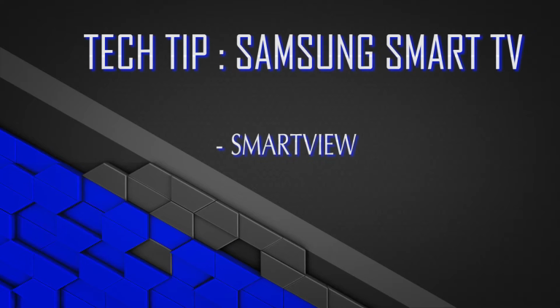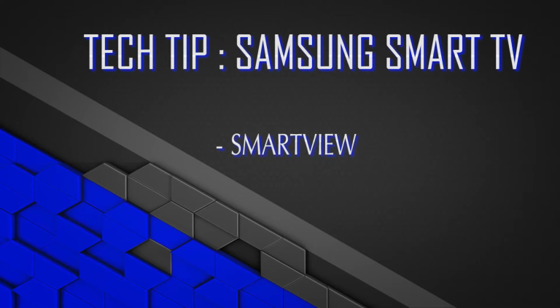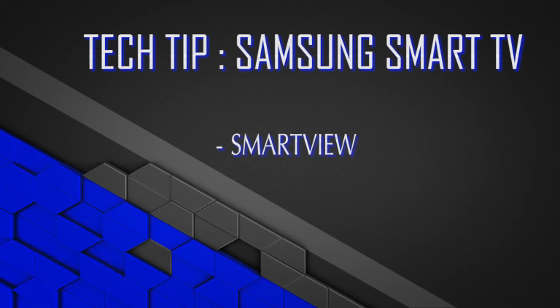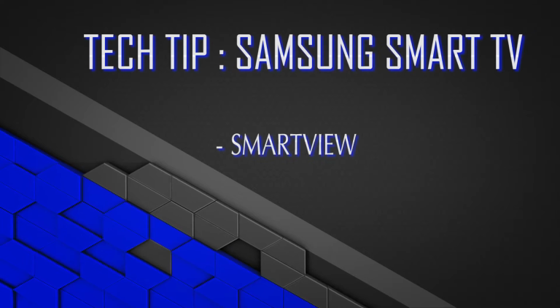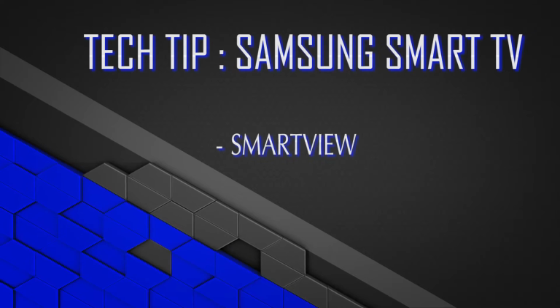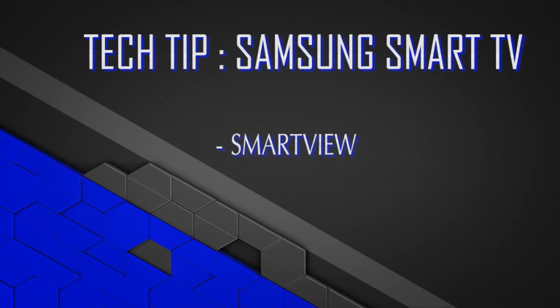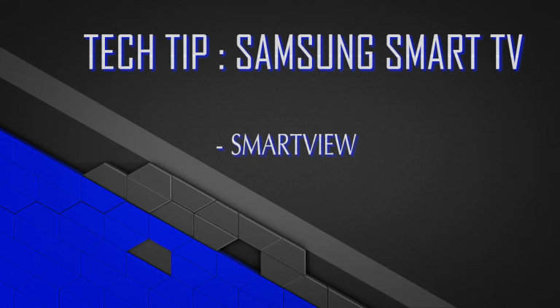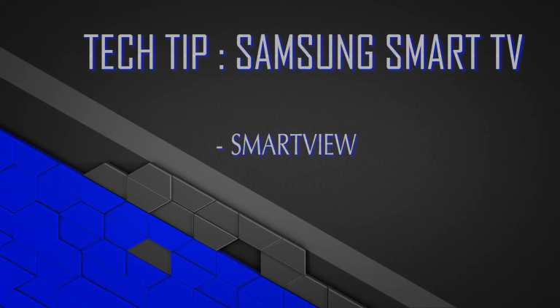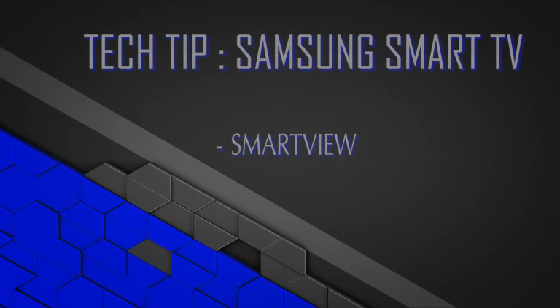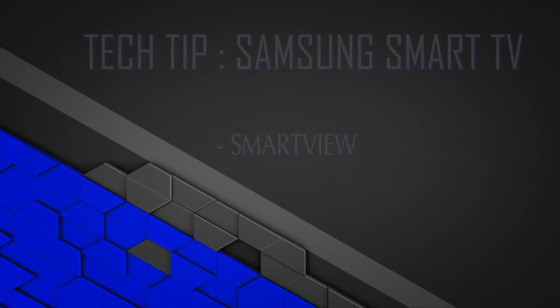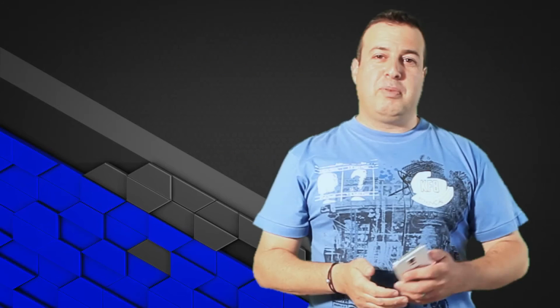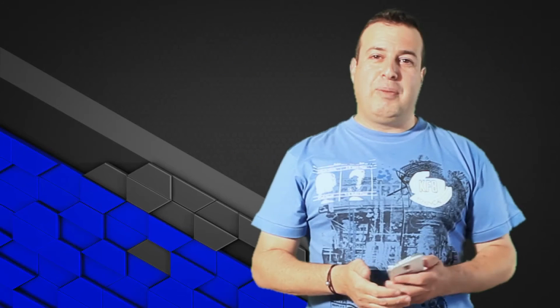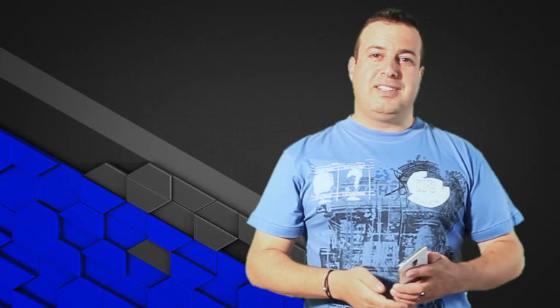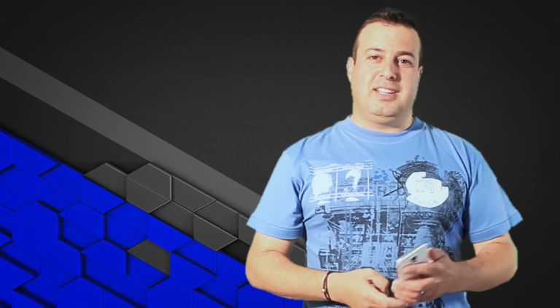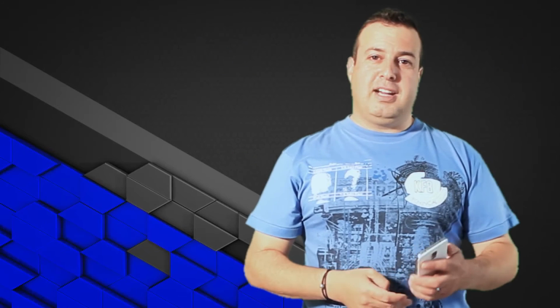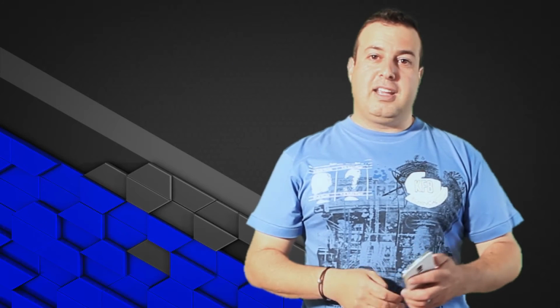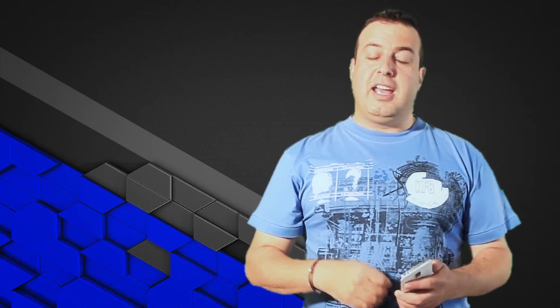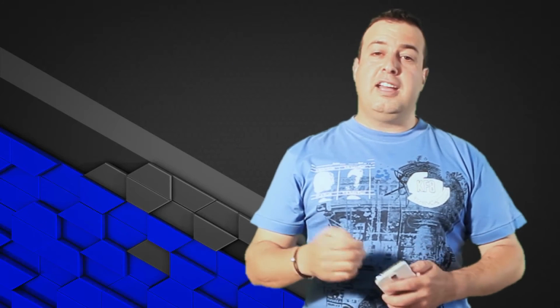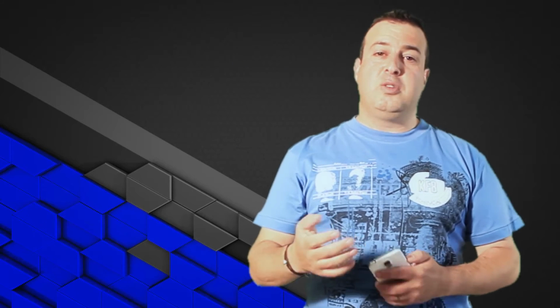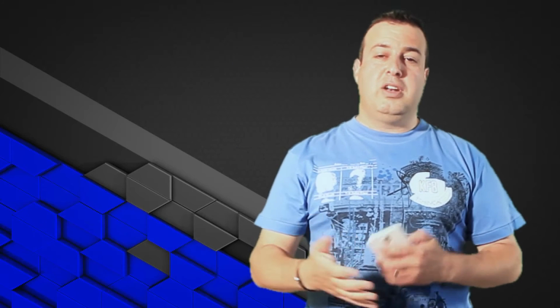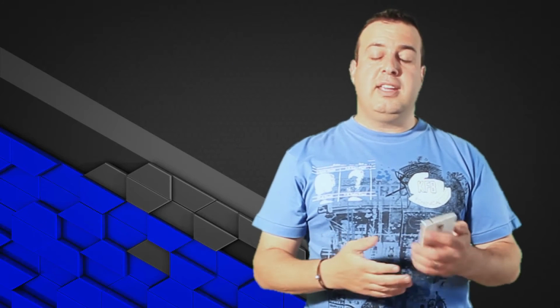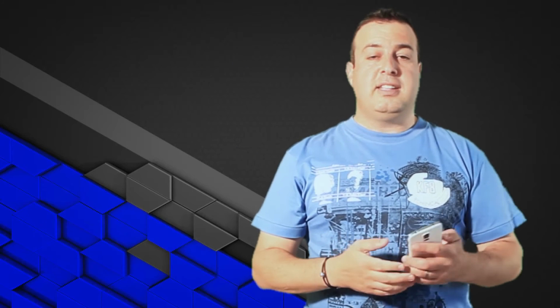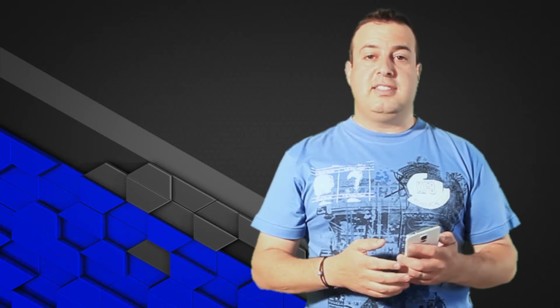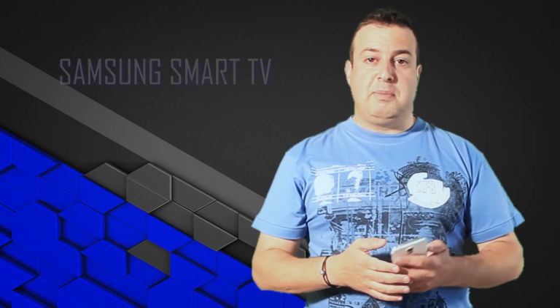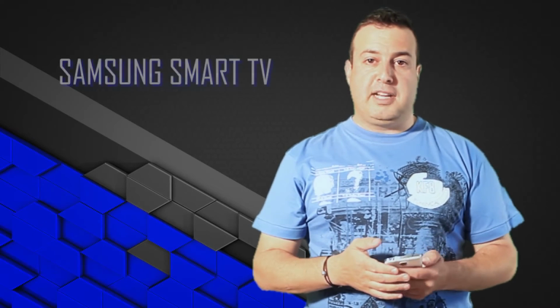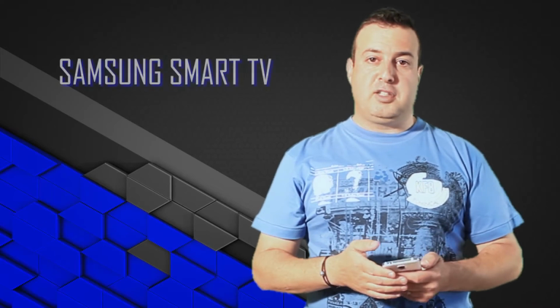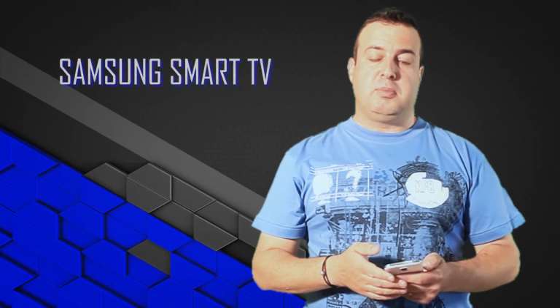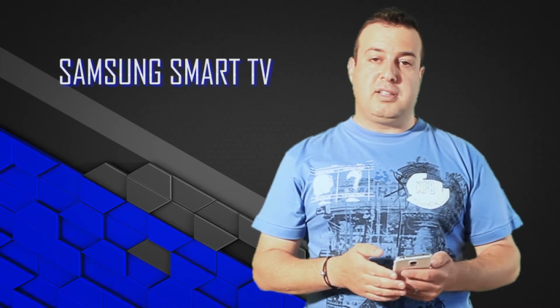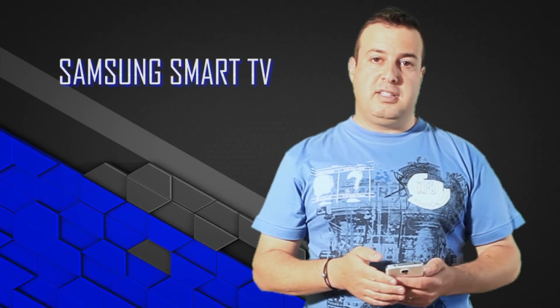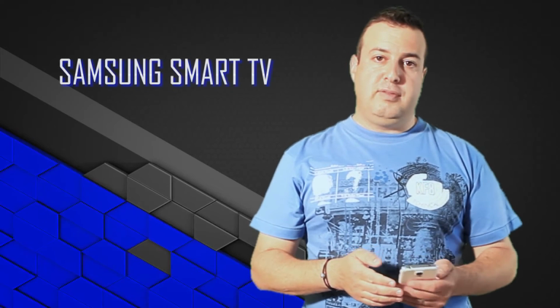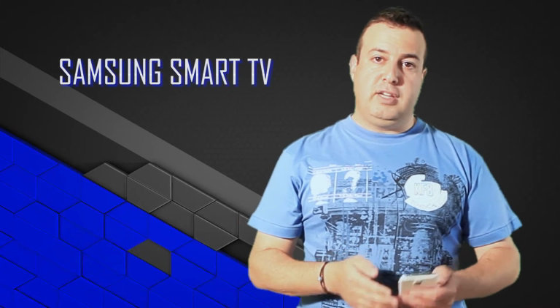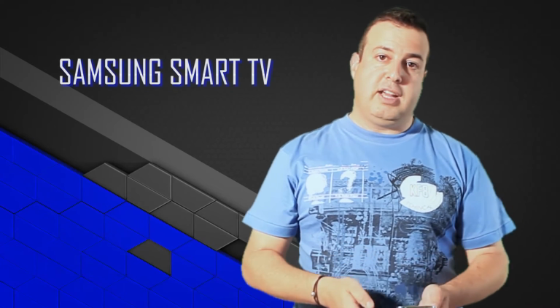Hi, welcome to another Tech Tip from the Techie Guy. And we're looking at the Samsung Smart TV range.